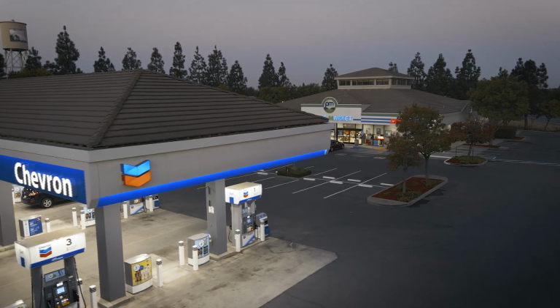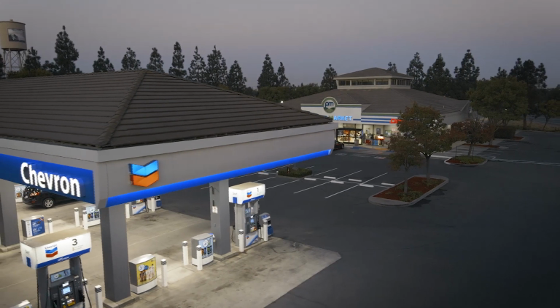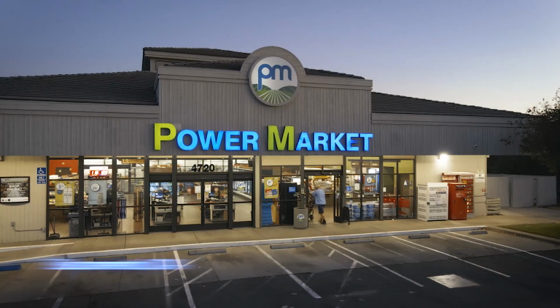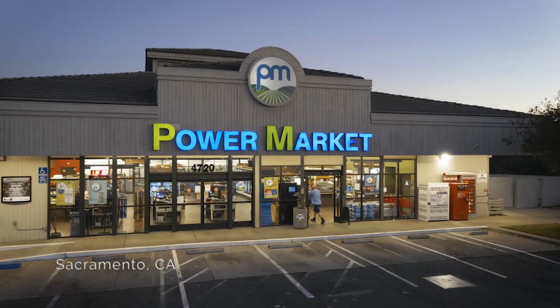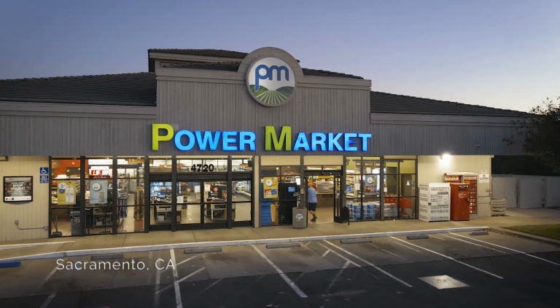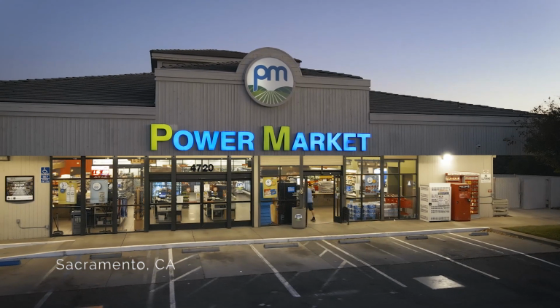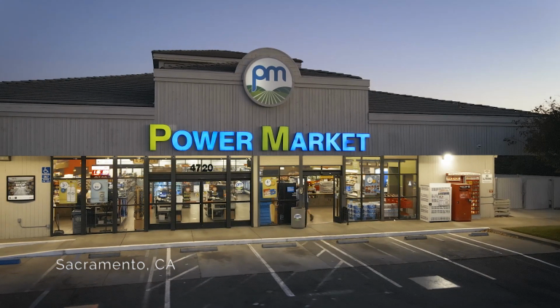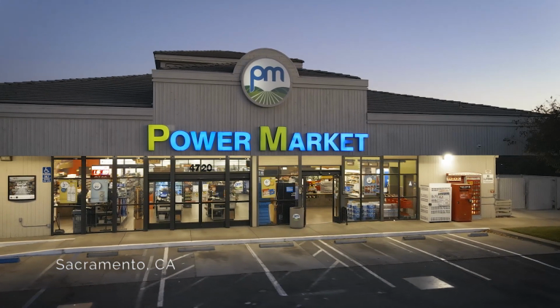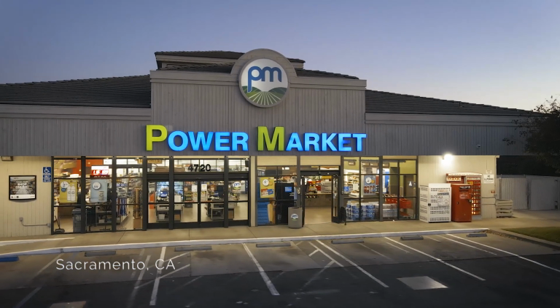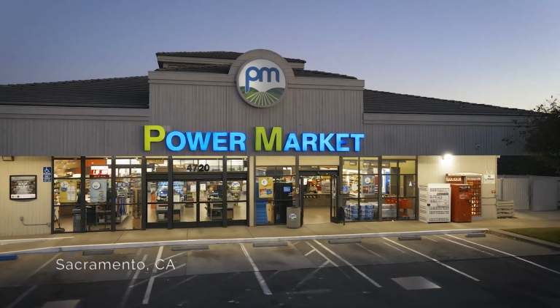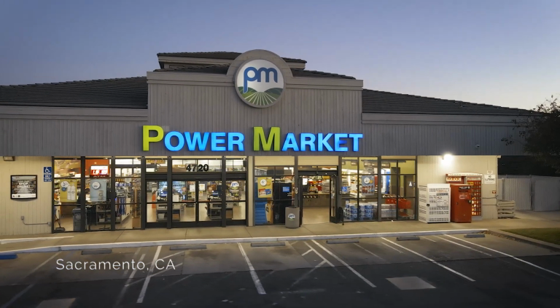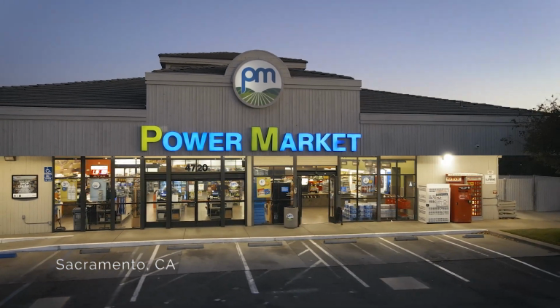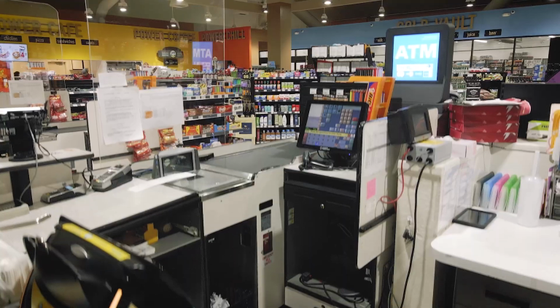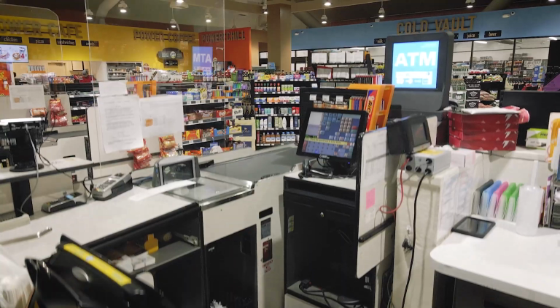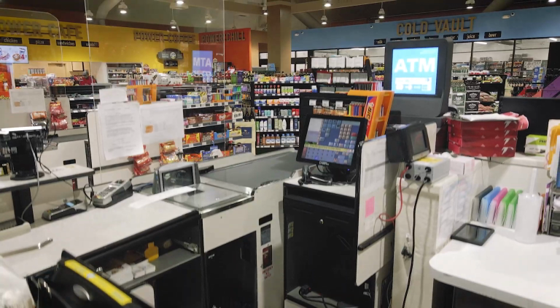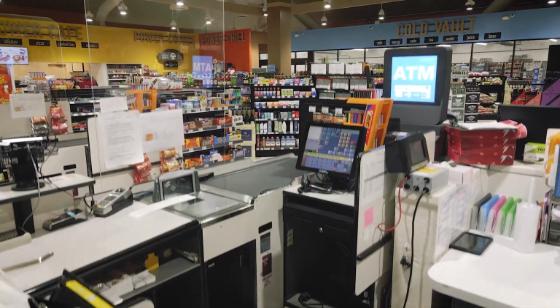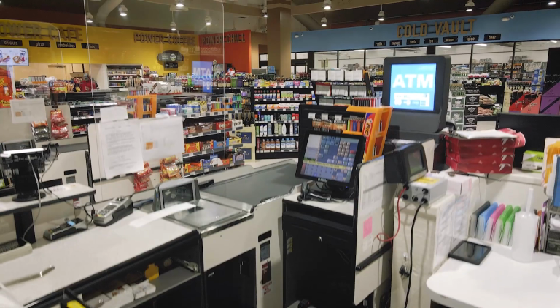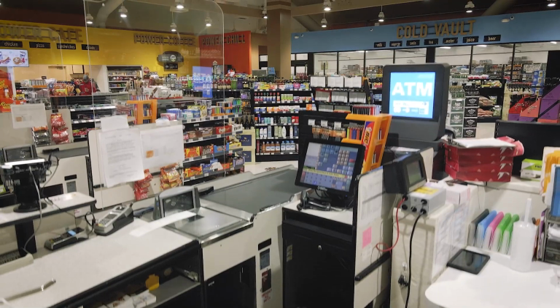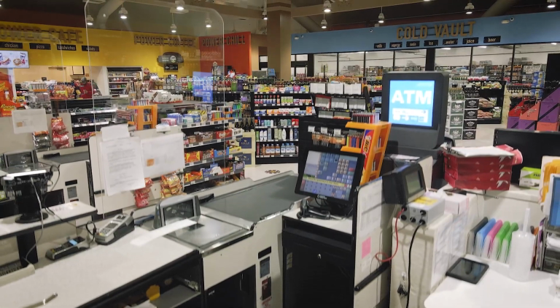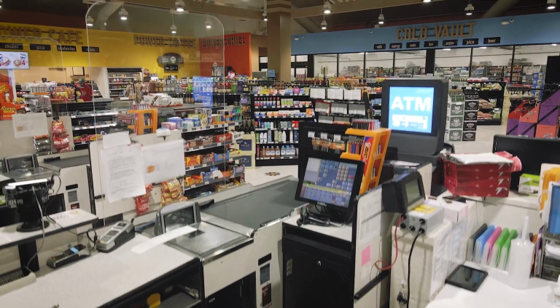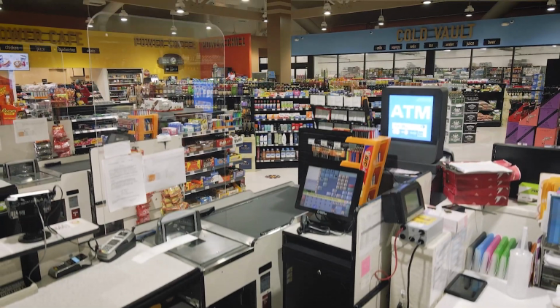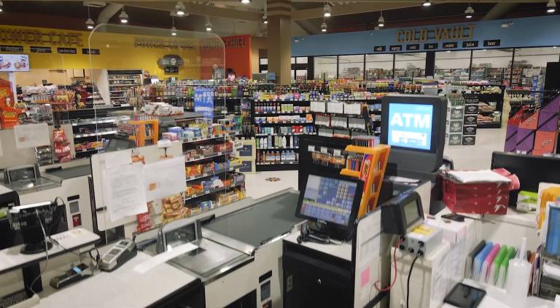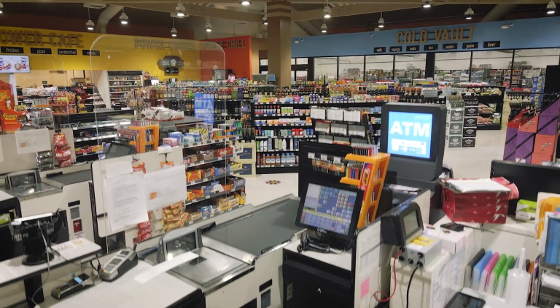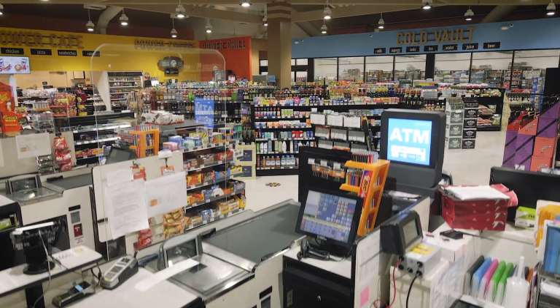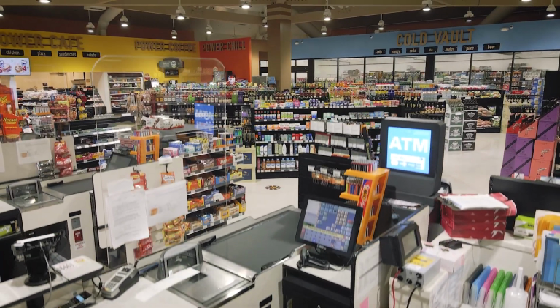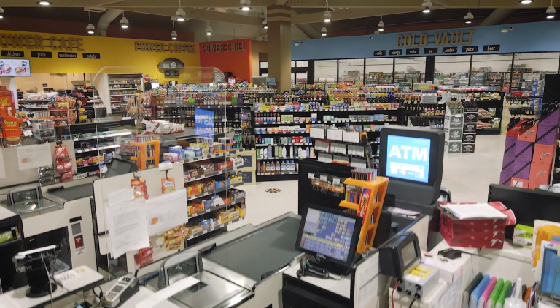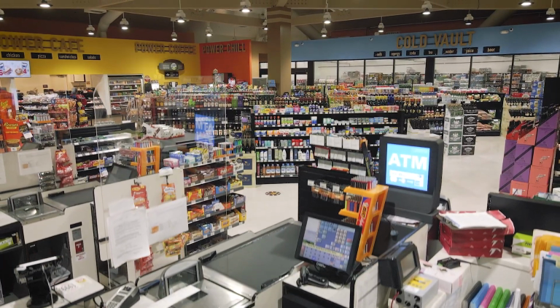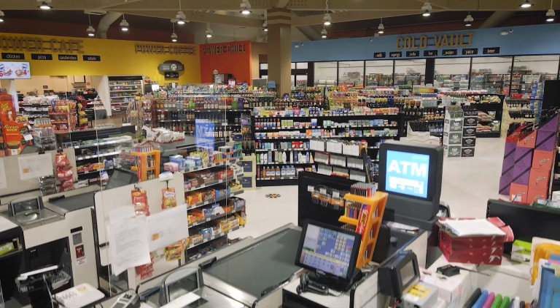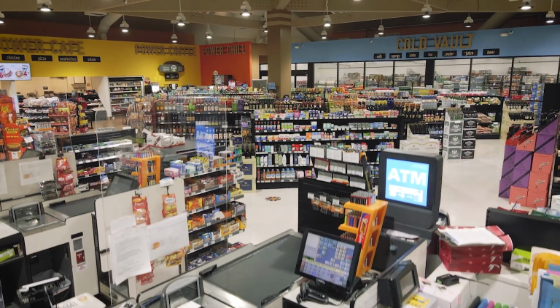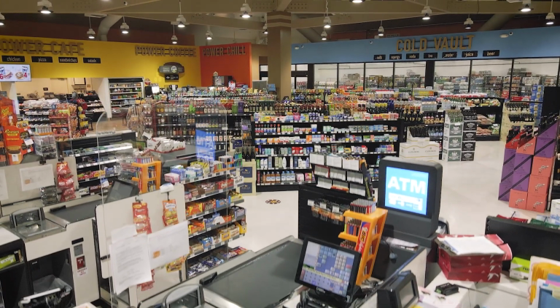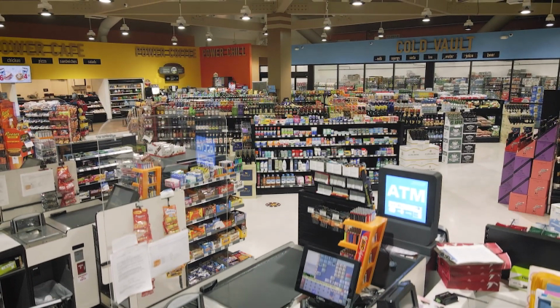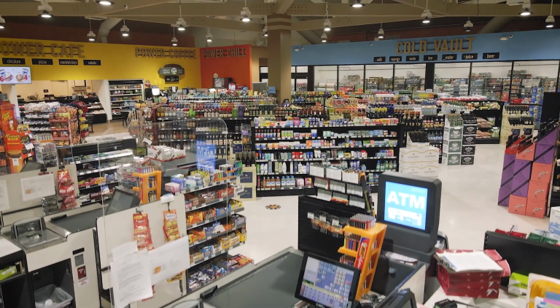It's a pretty good sized store, much bigger than a convenience store. It's like 4,000, 4,500 square feet right in the middle of there.